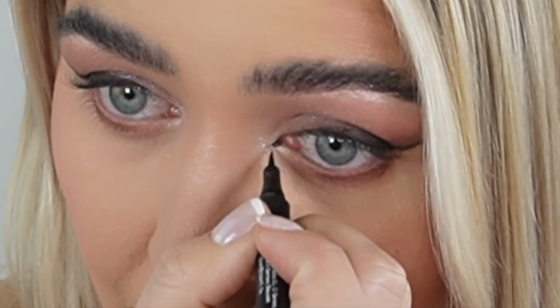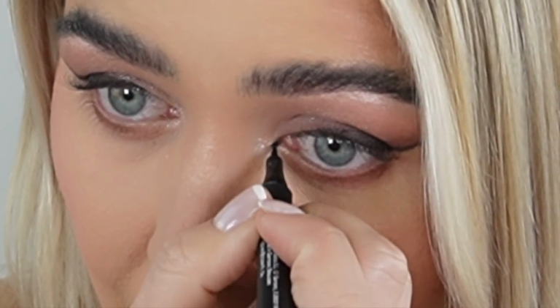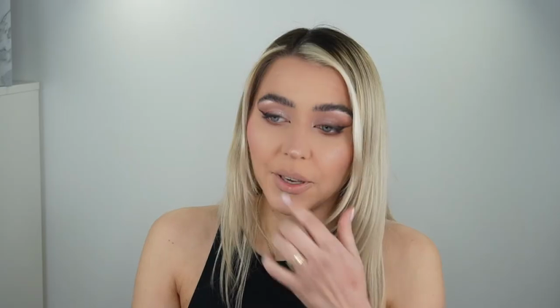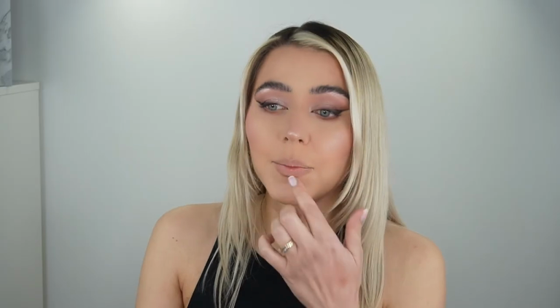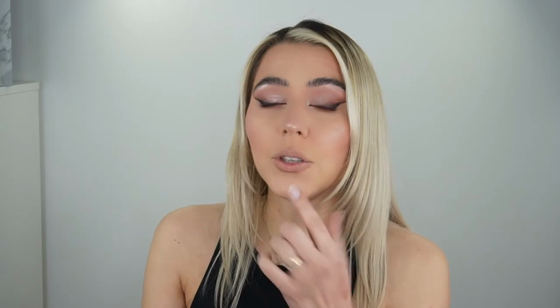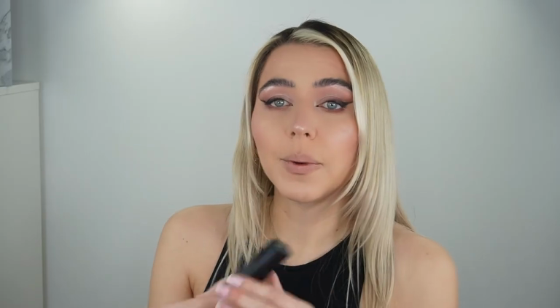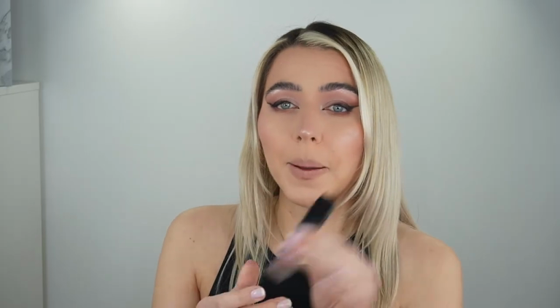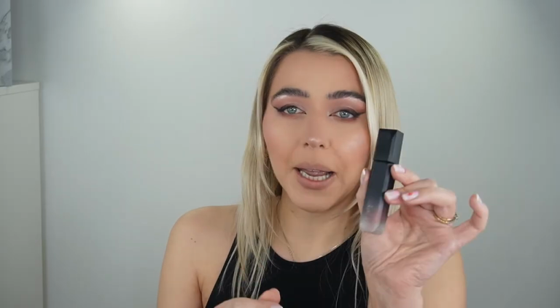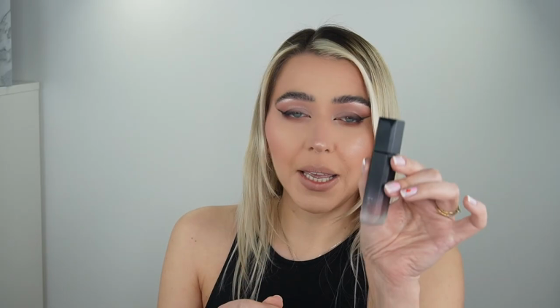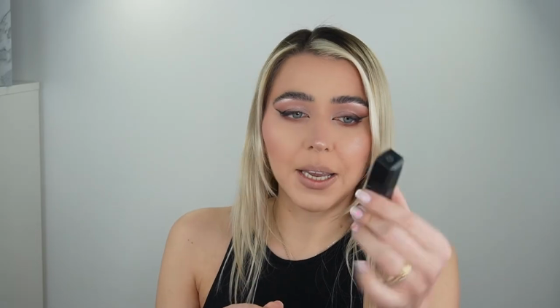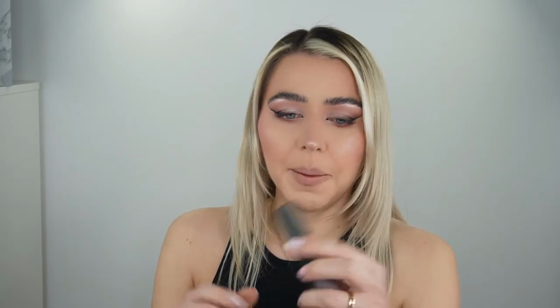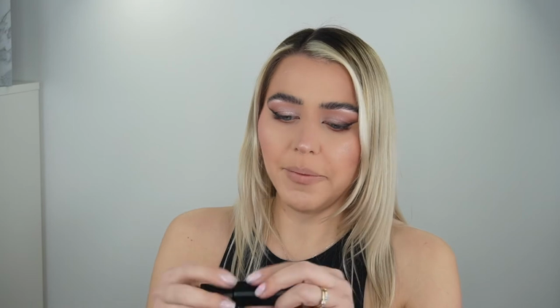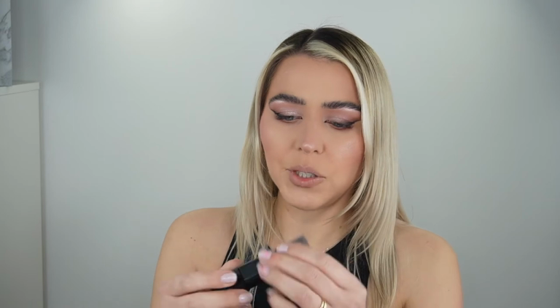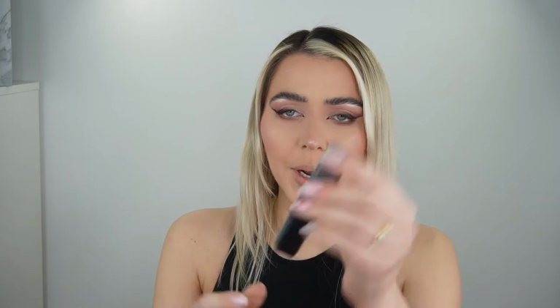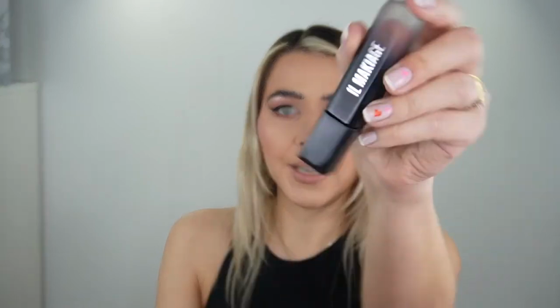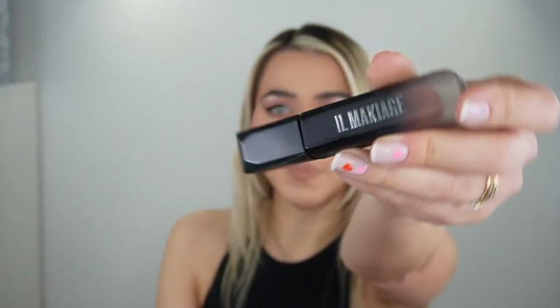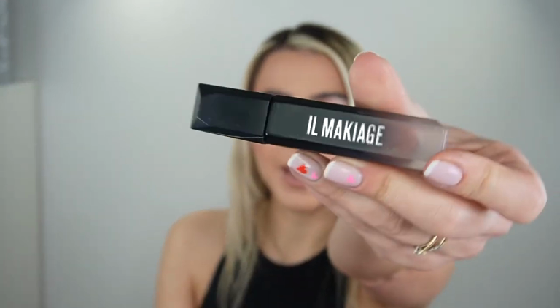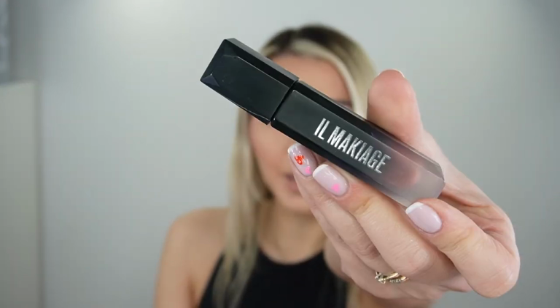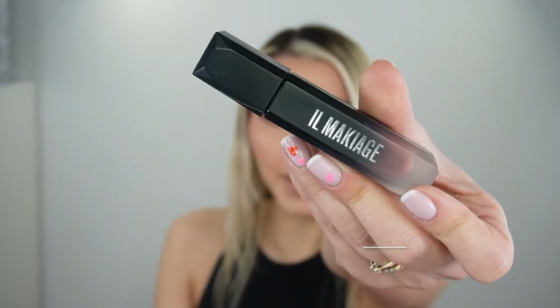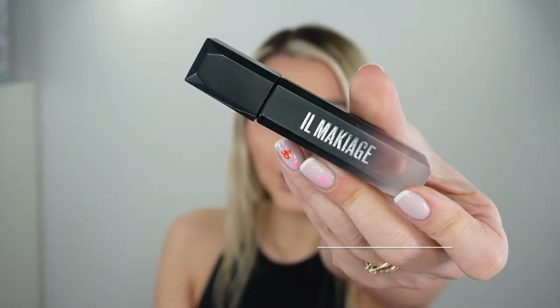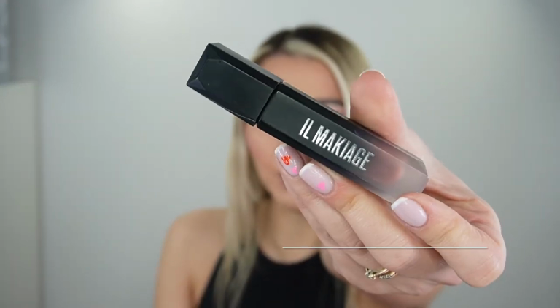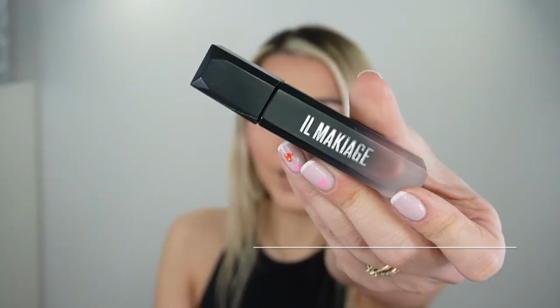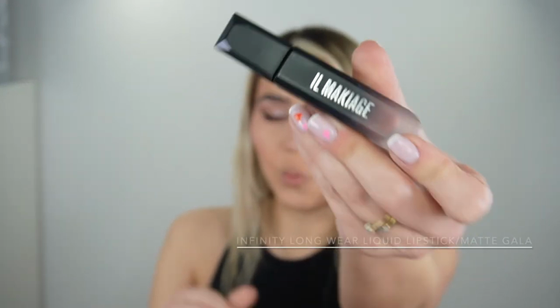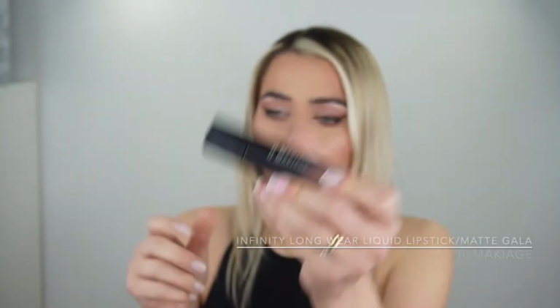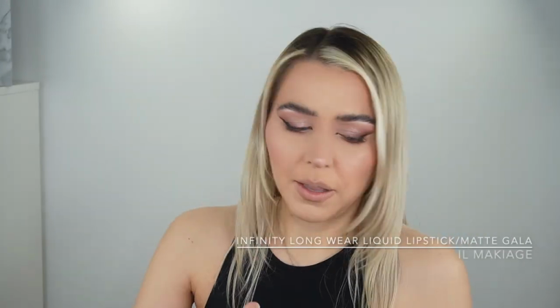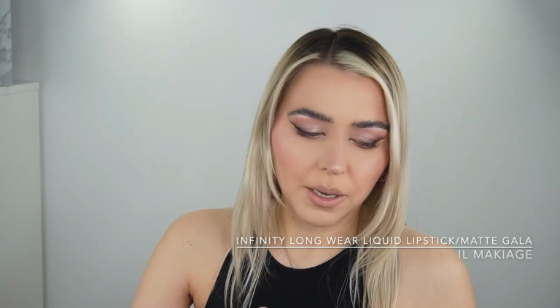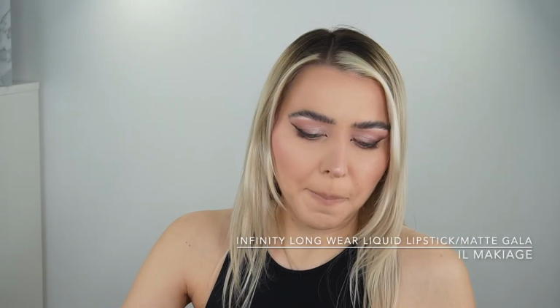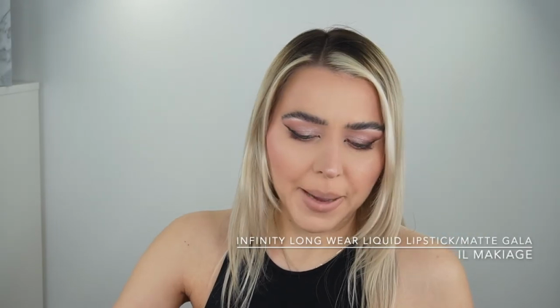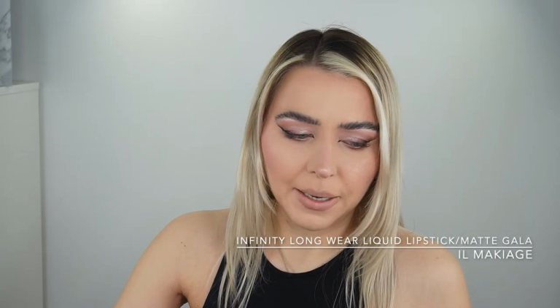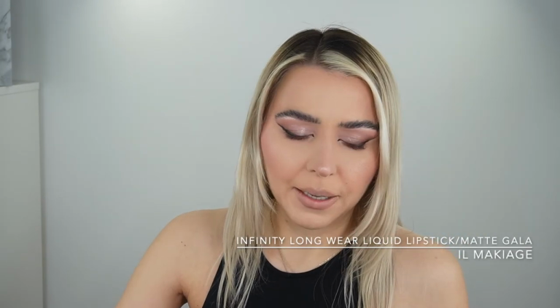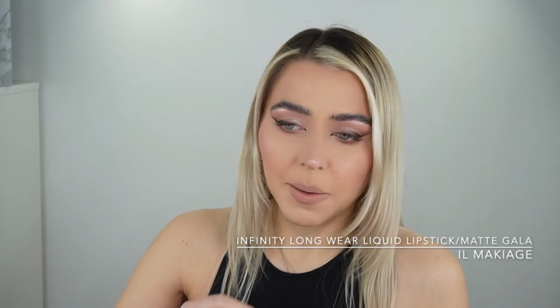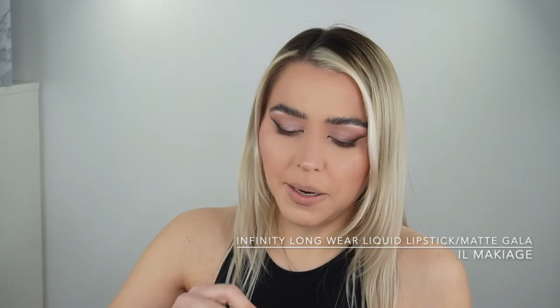Next thing I'm gonna do is apply the lip product. This one is by Ilma Cash, Infinity Wear in the matte color.